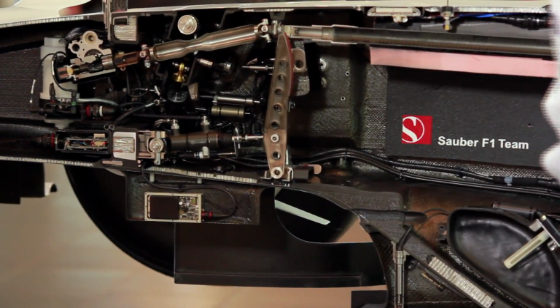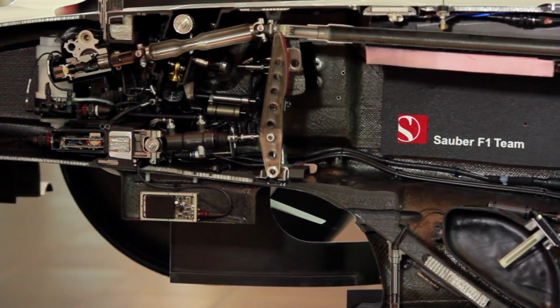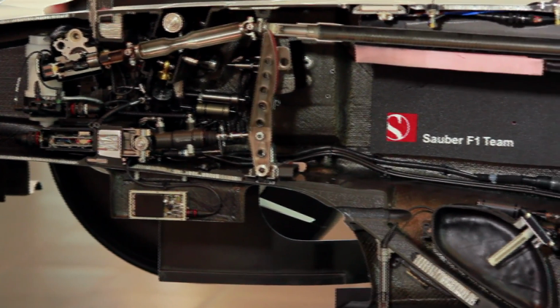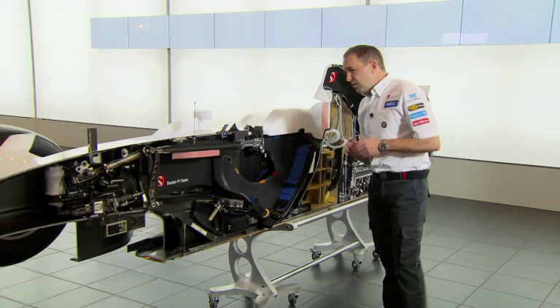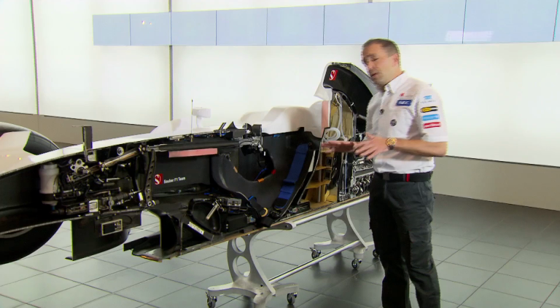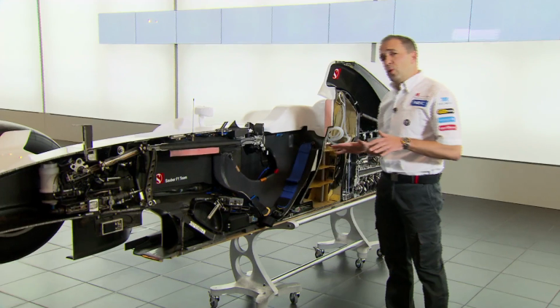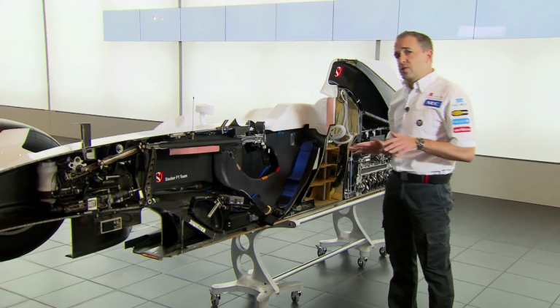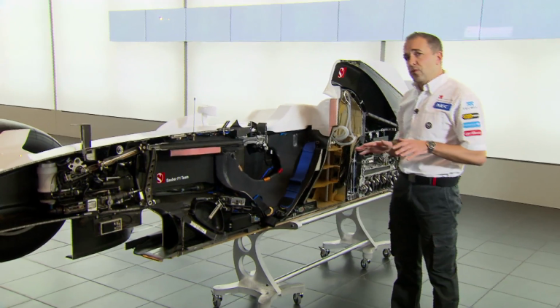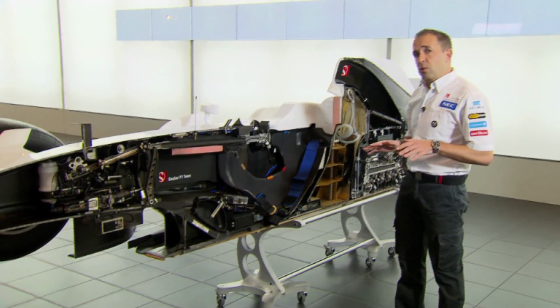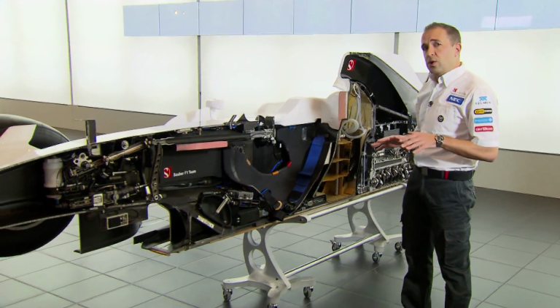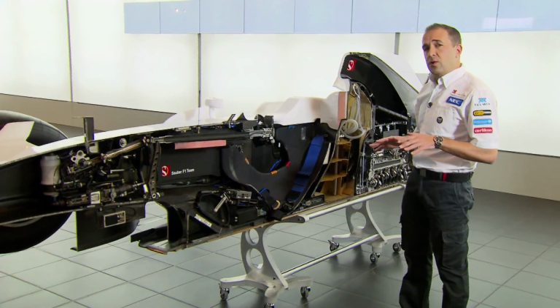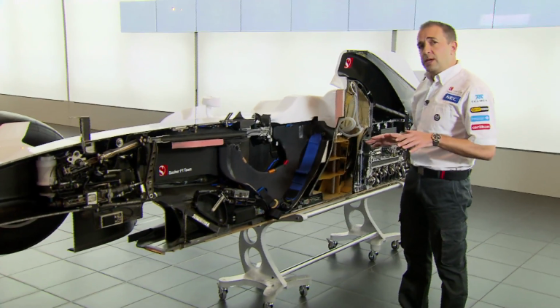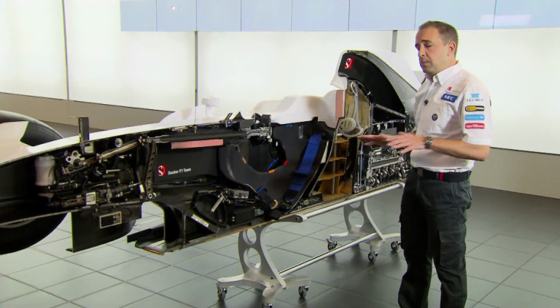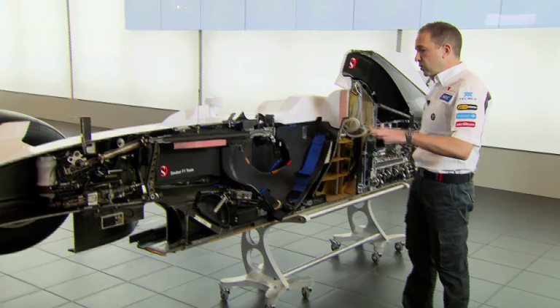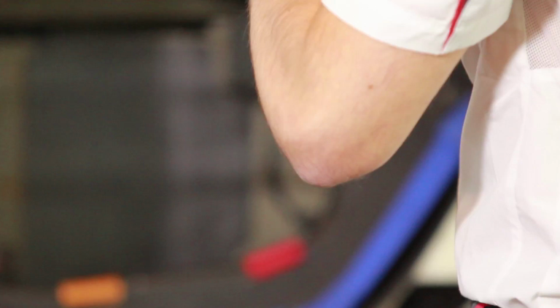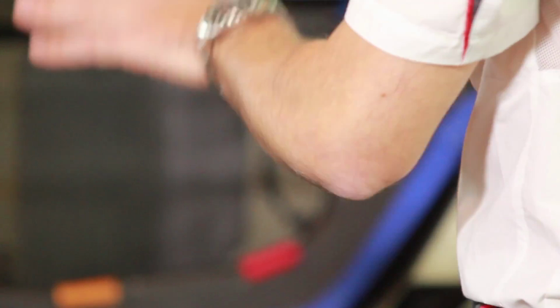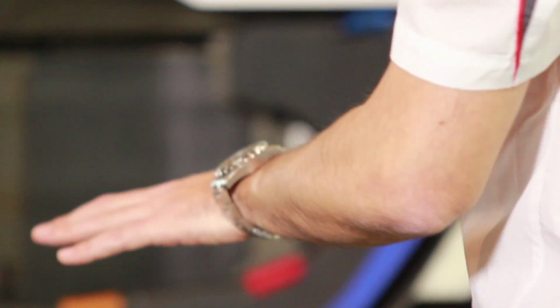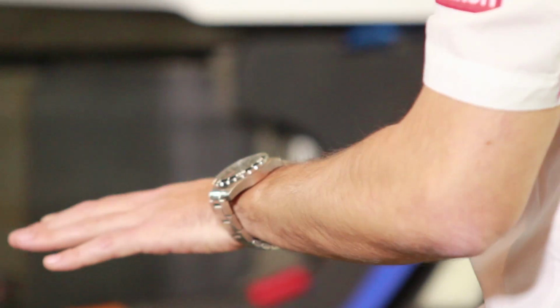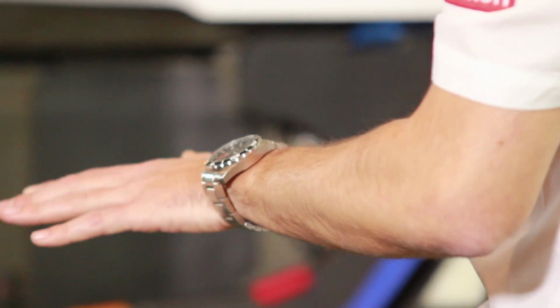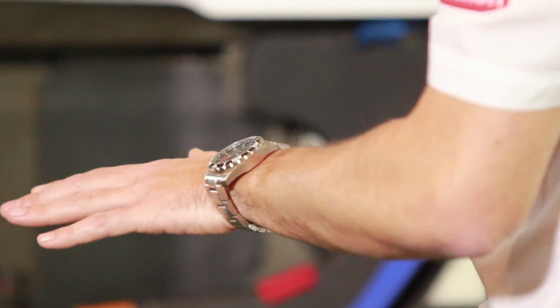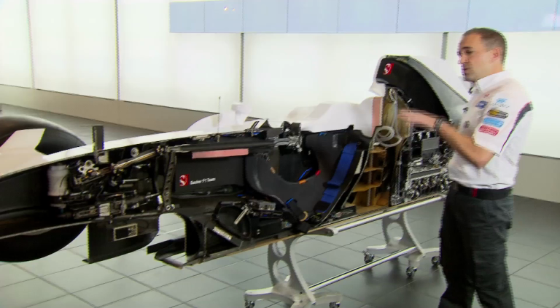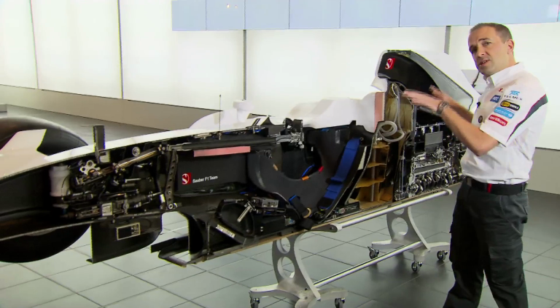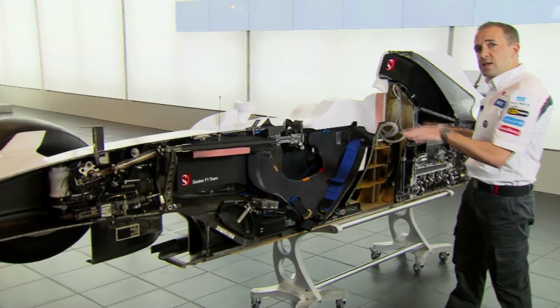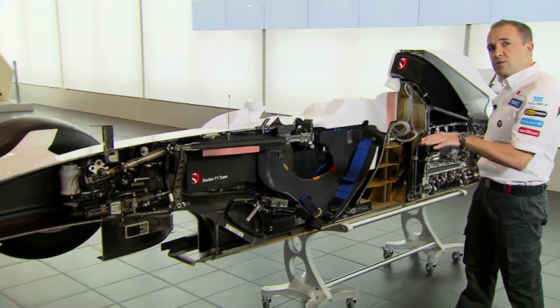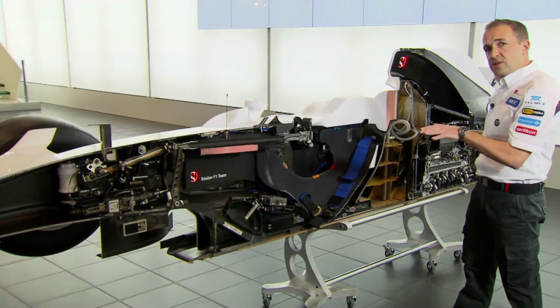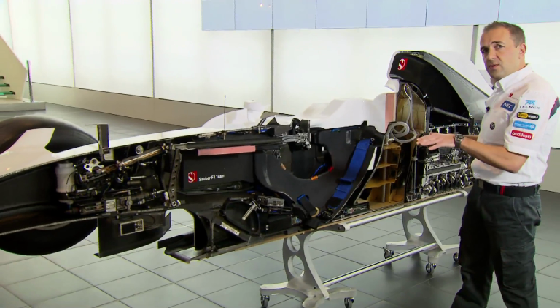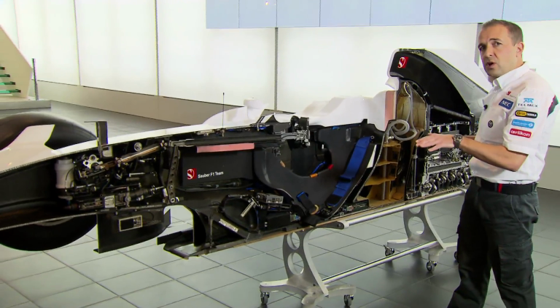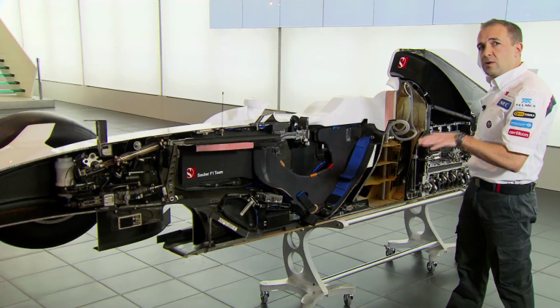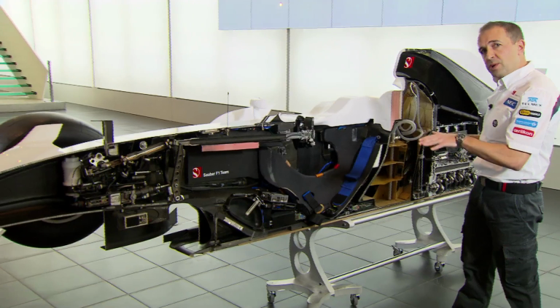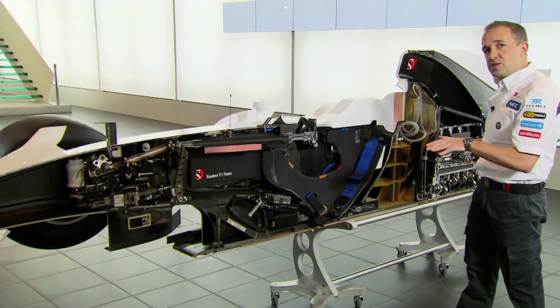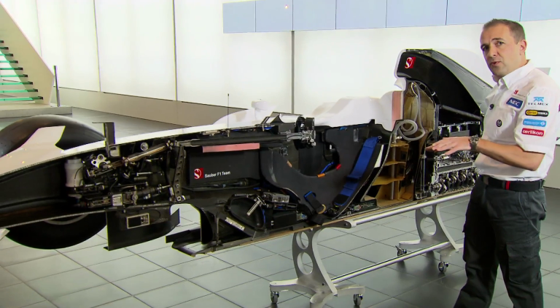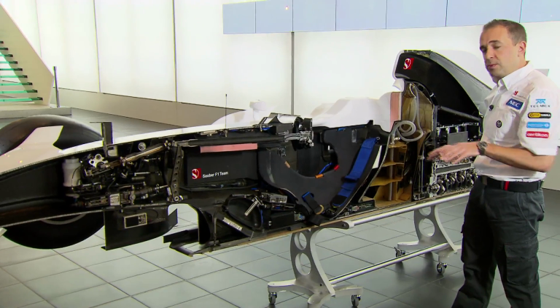It's very important on a Formula 1 car that we keep all the weight very low. This reduces the centre of gravity of the car and brings us performance.